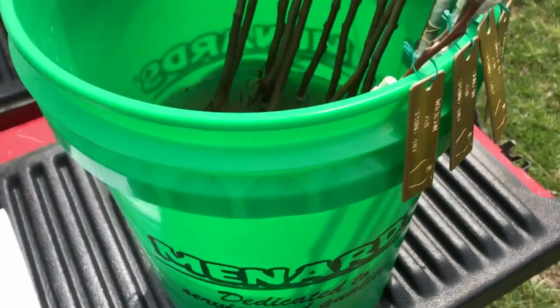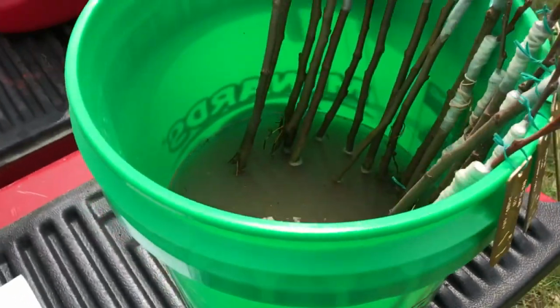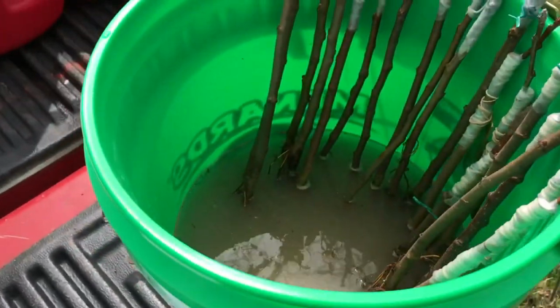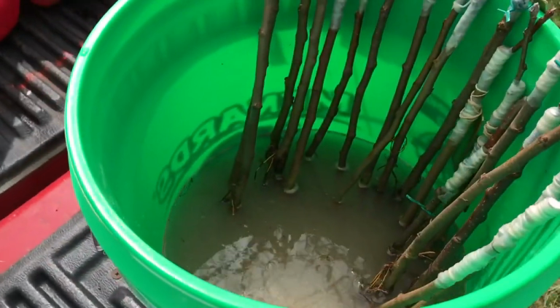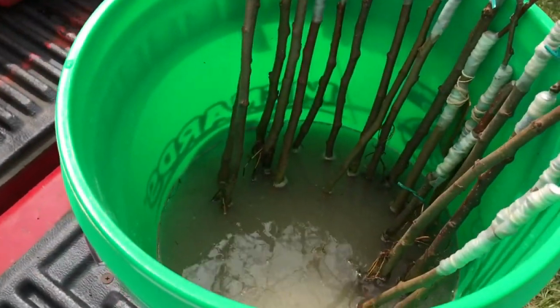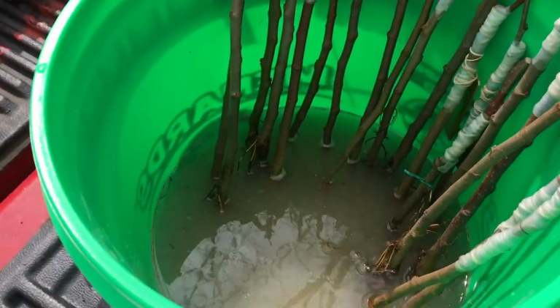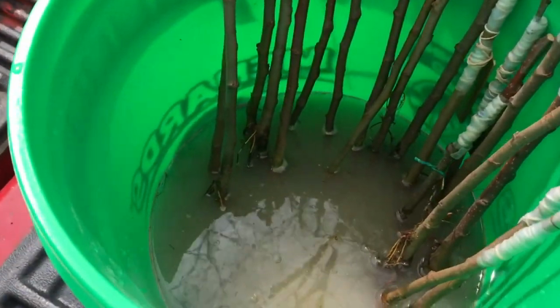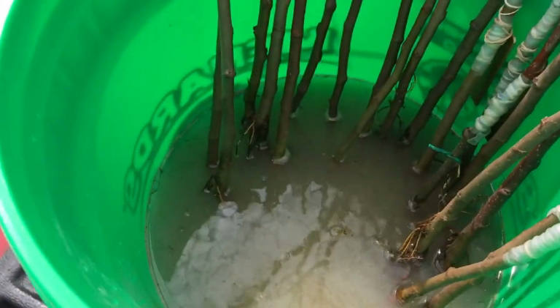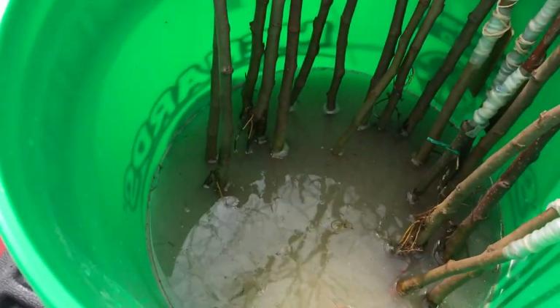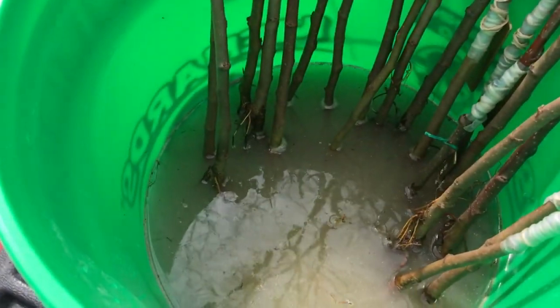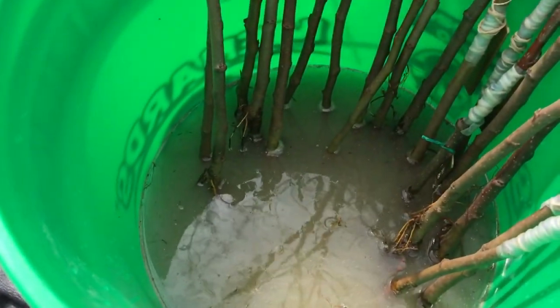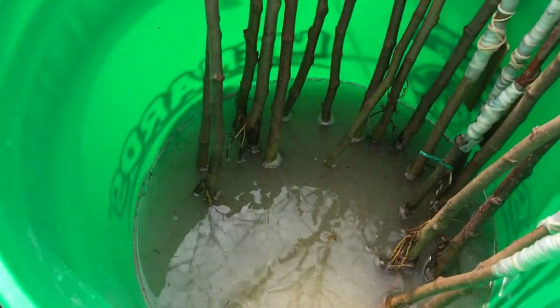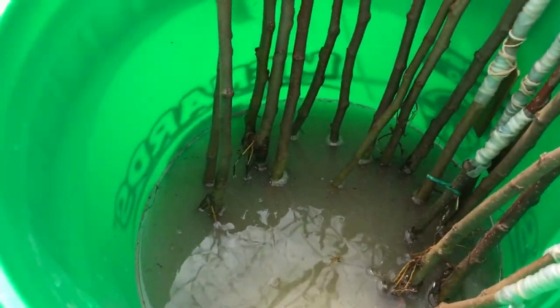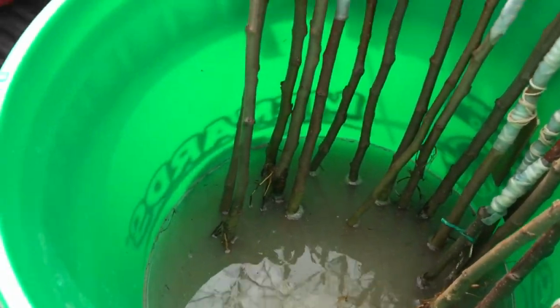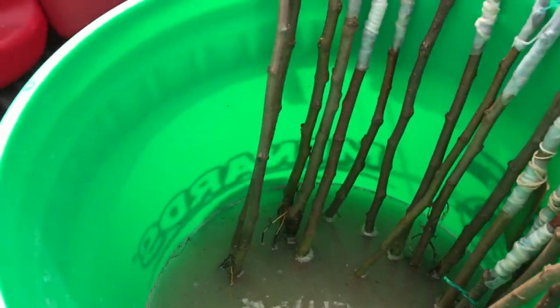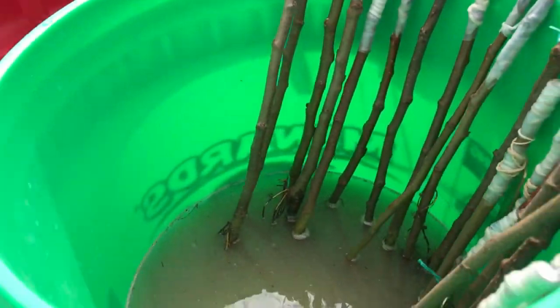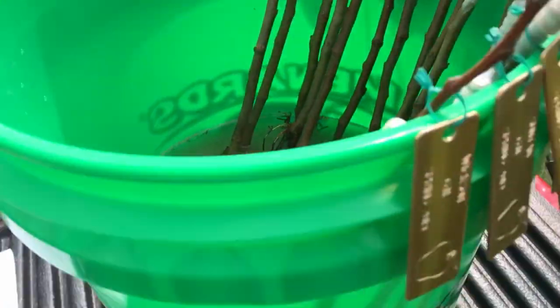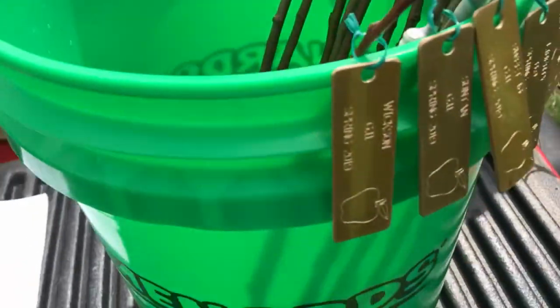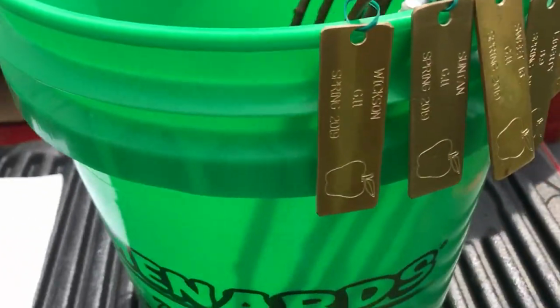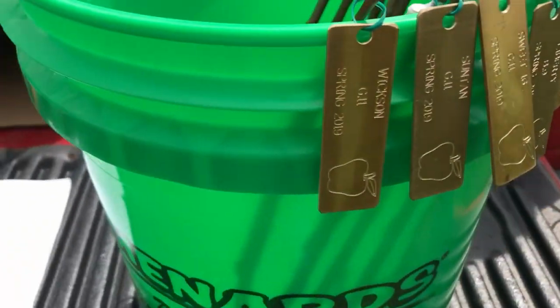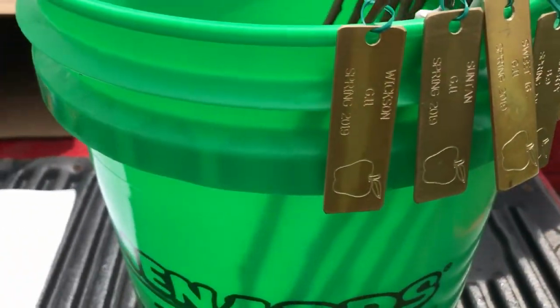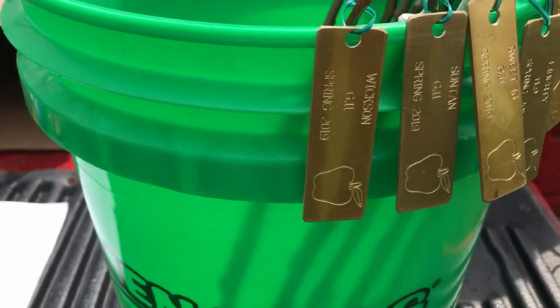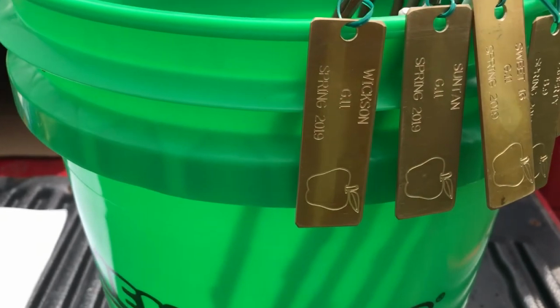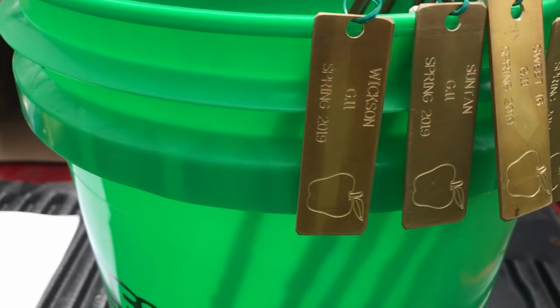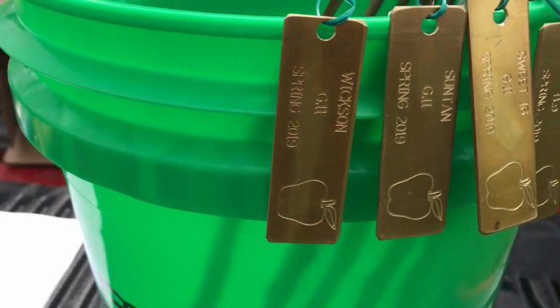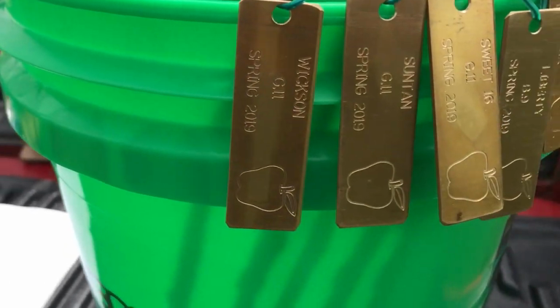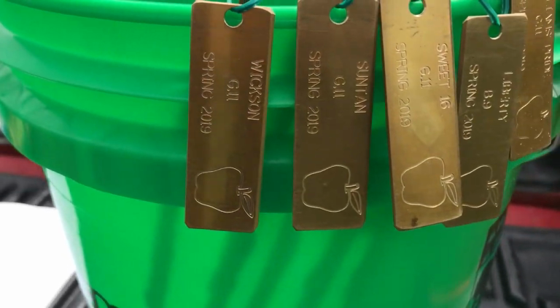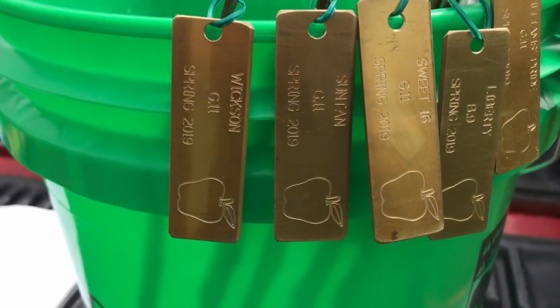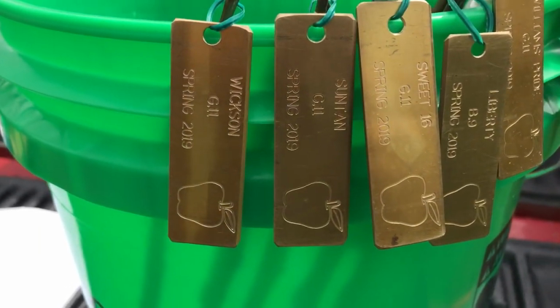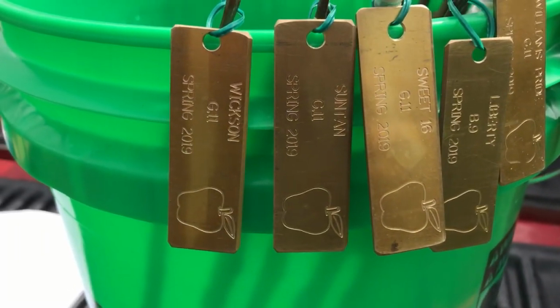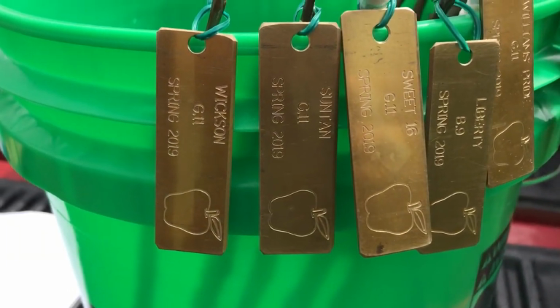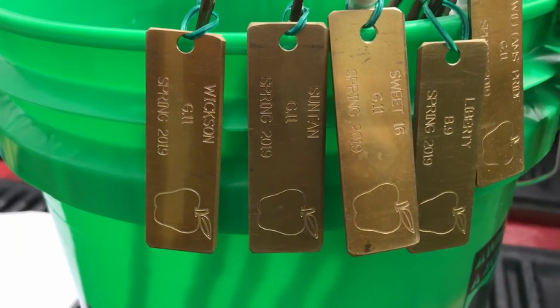All right, so I've got them sitting in there soaking. There's the varieties.